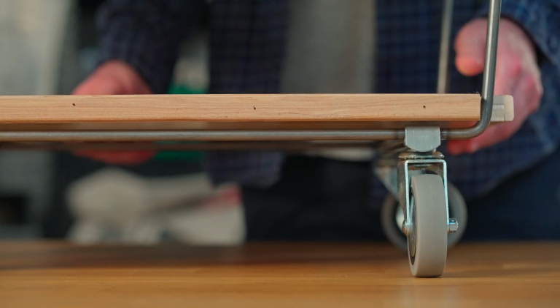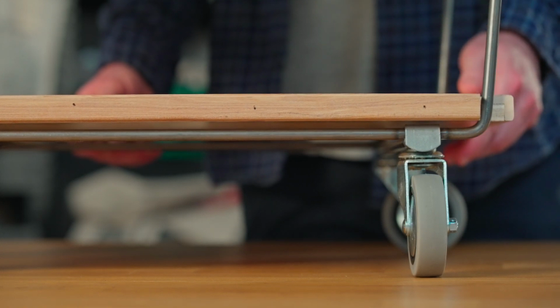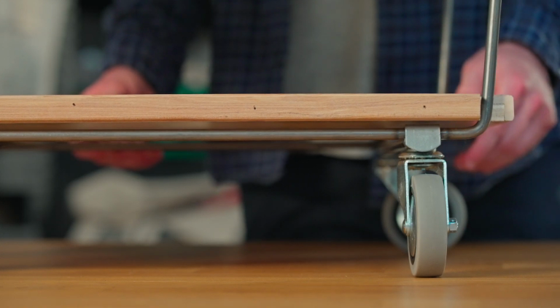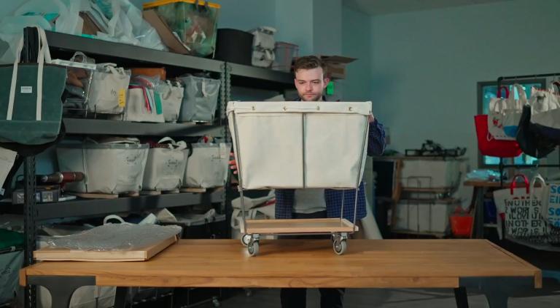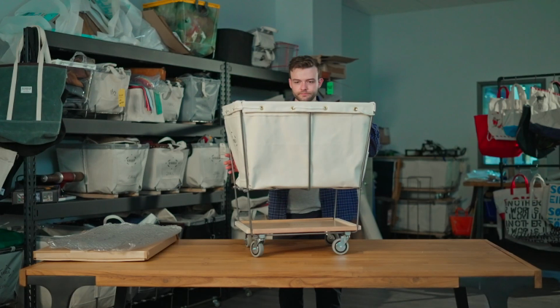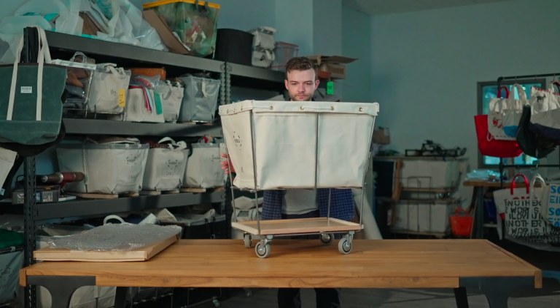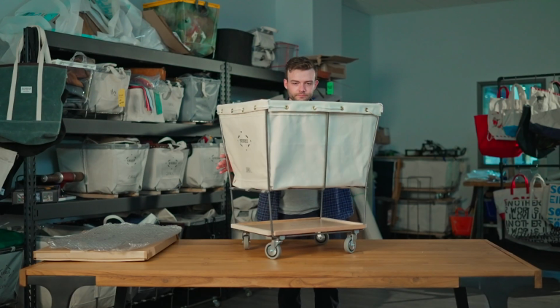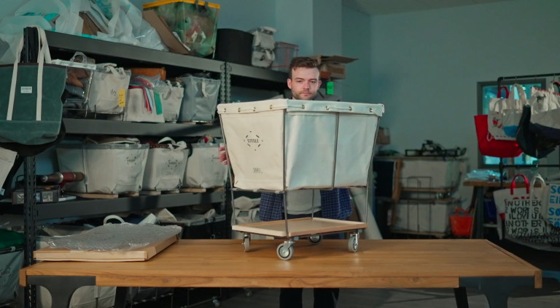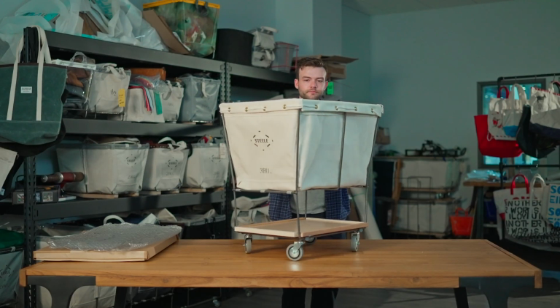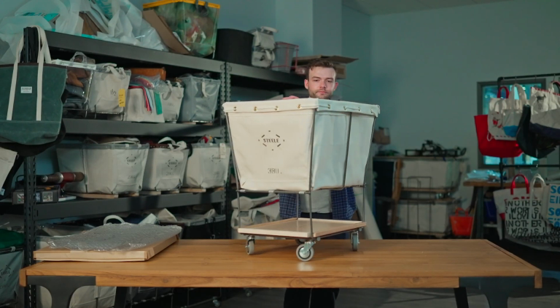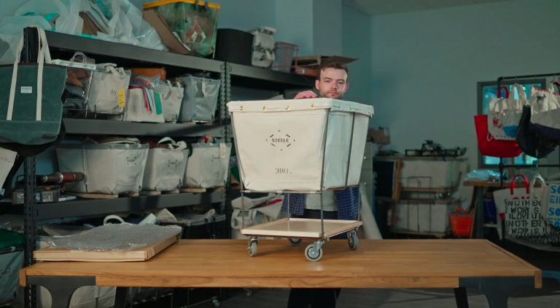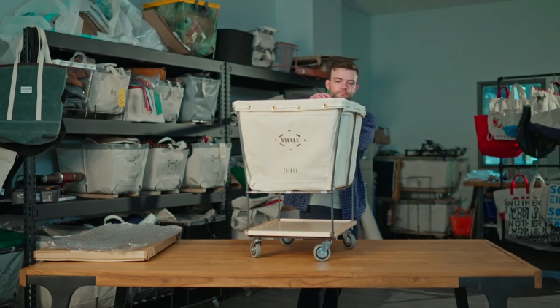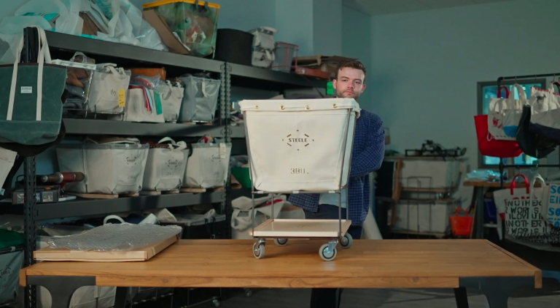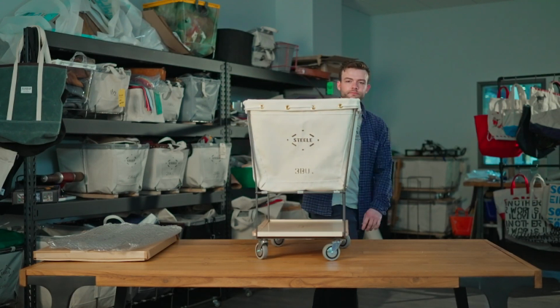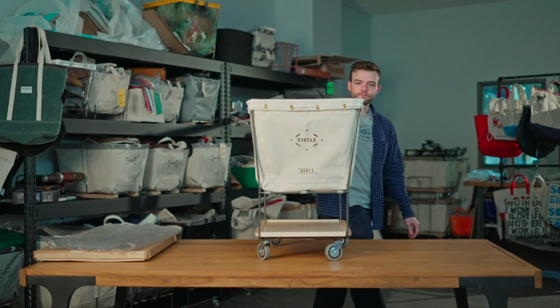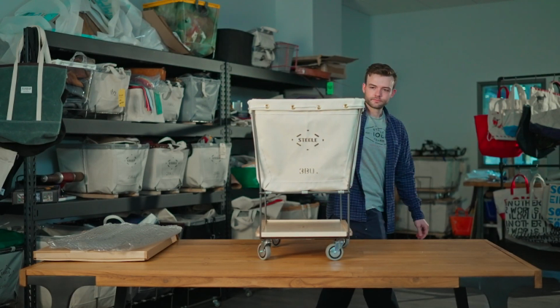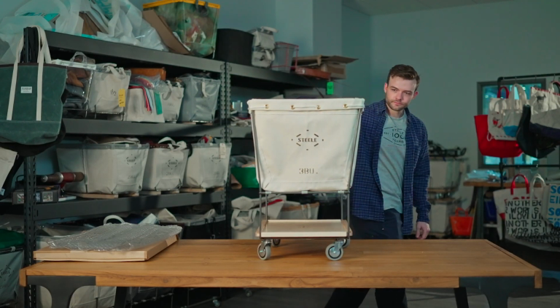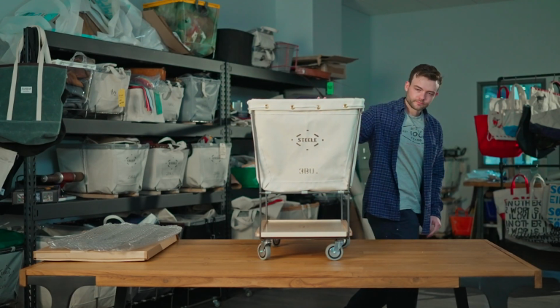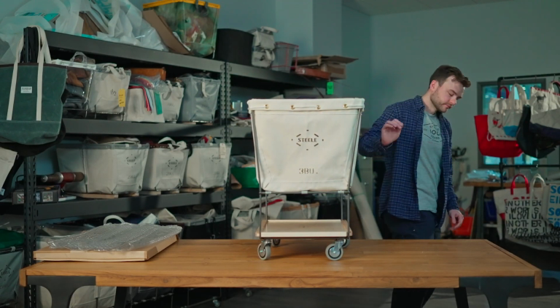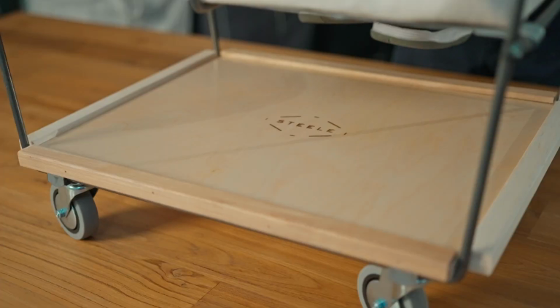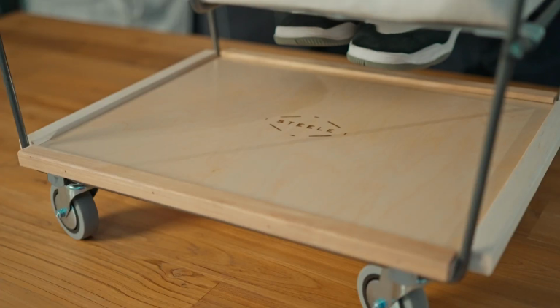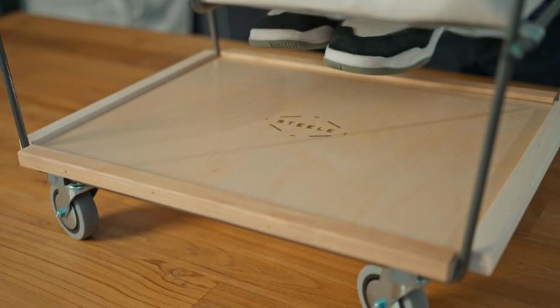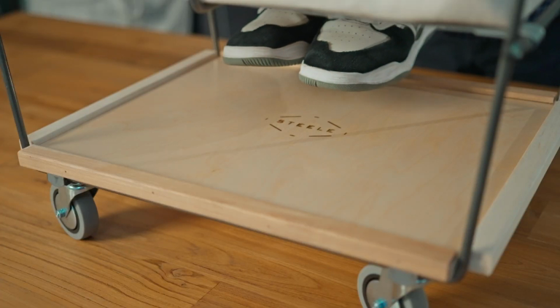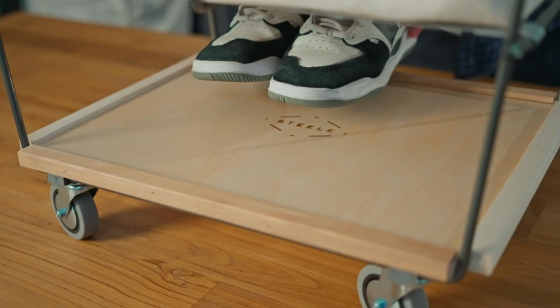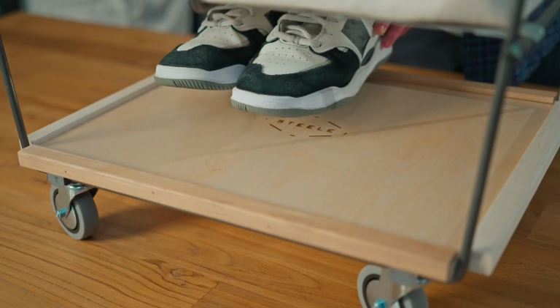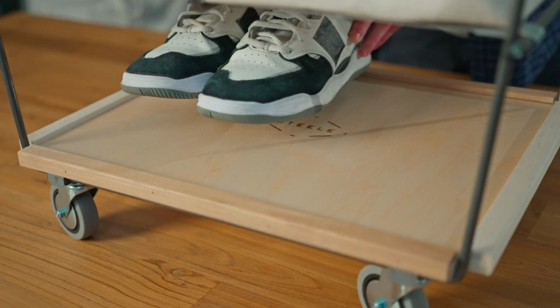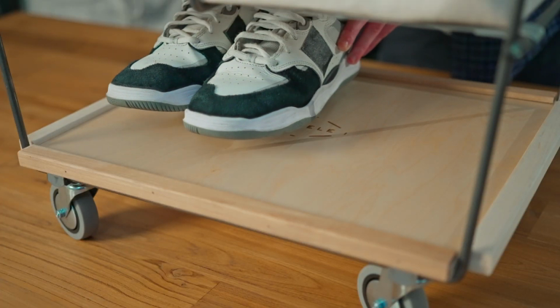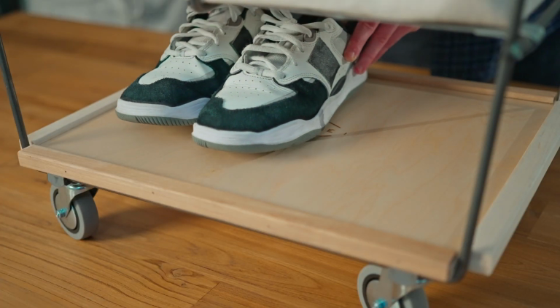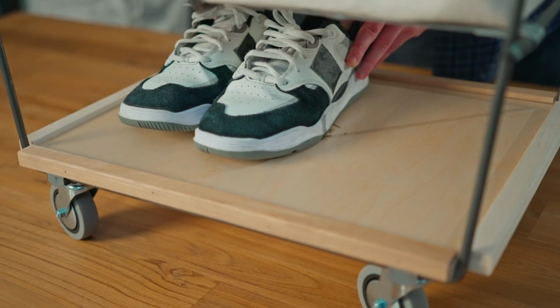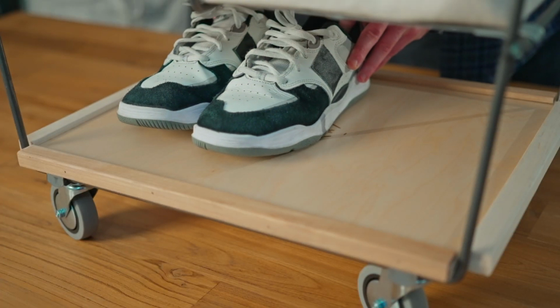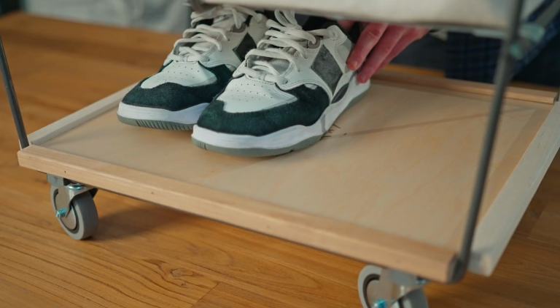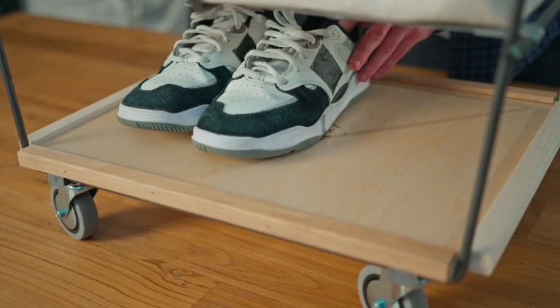And that's it! That's how you add a shelf to the bottom of a steel canvas elevated truck.